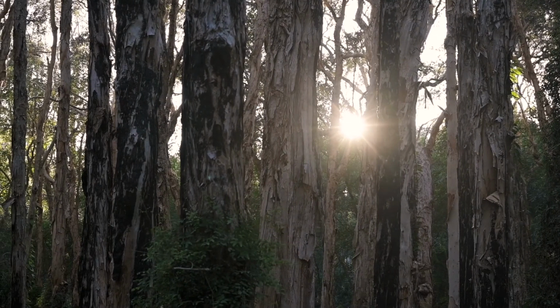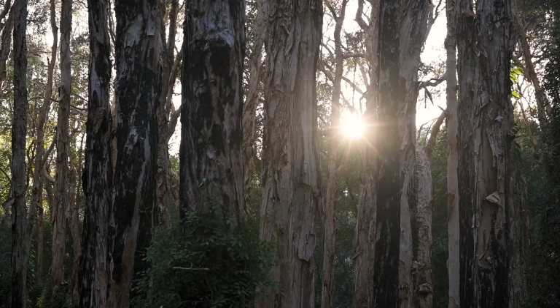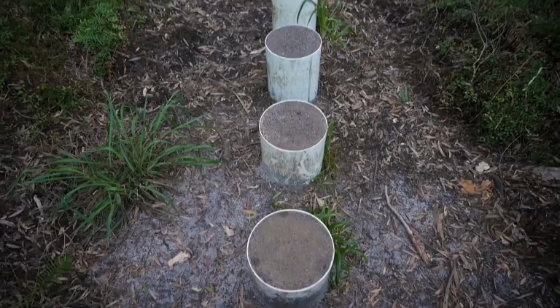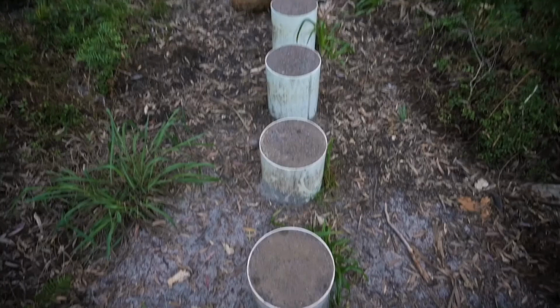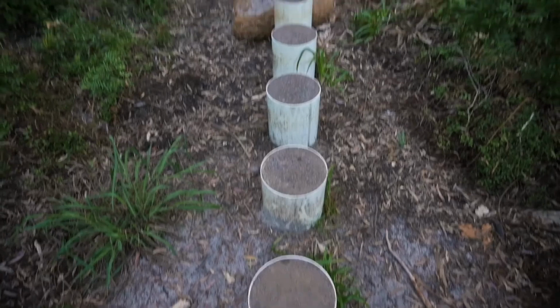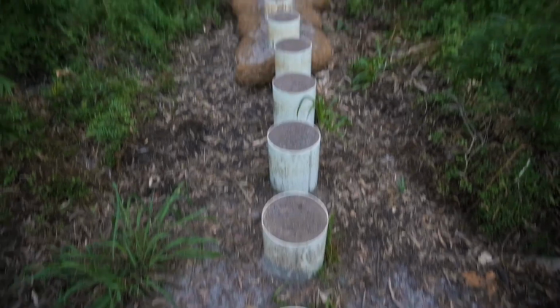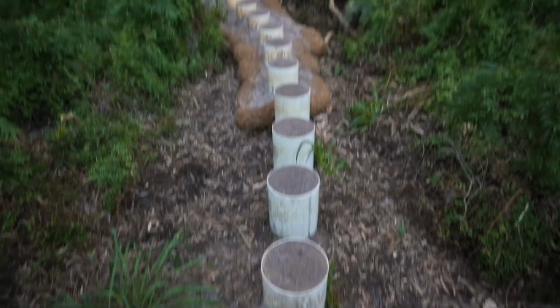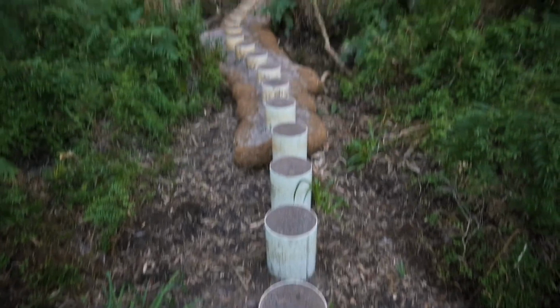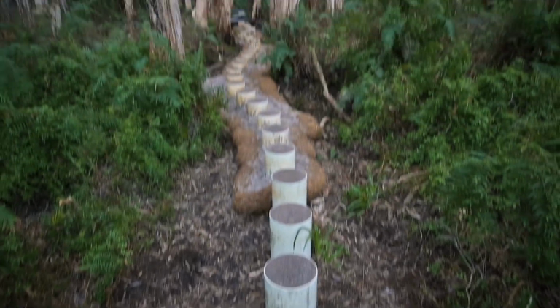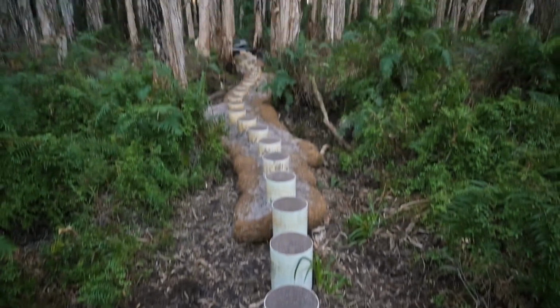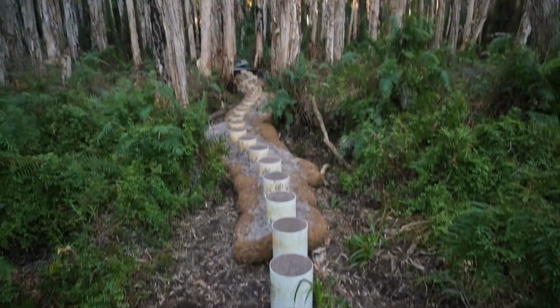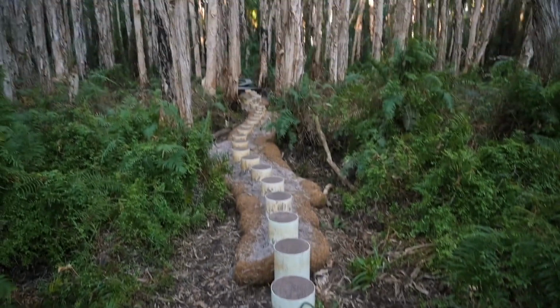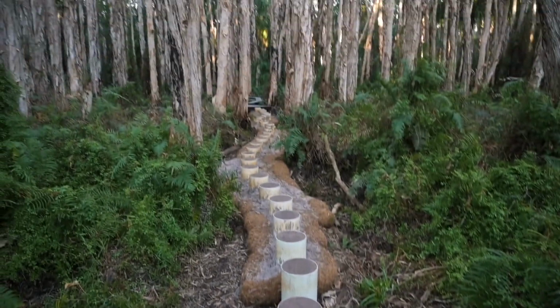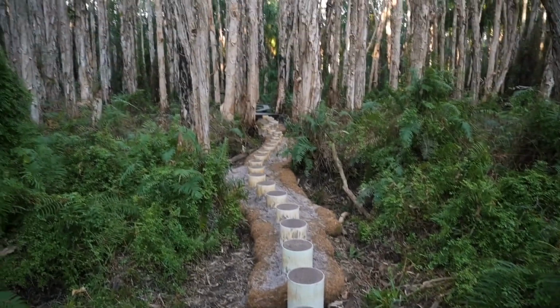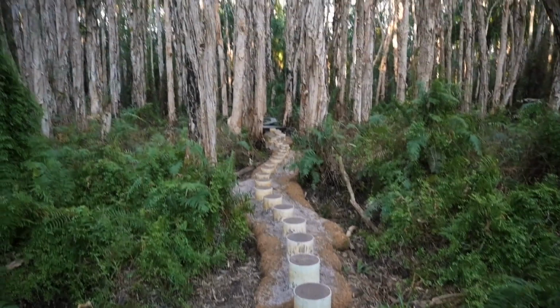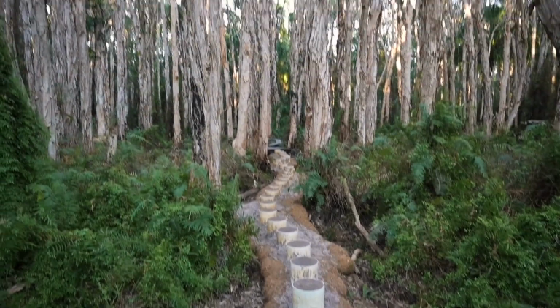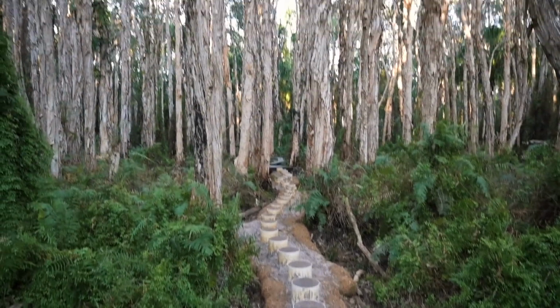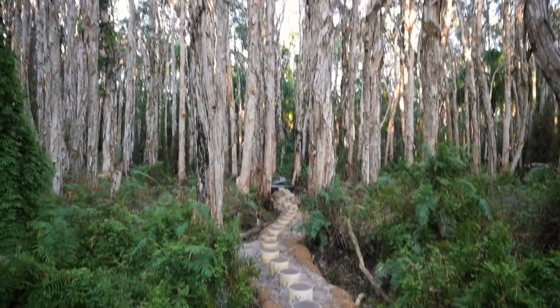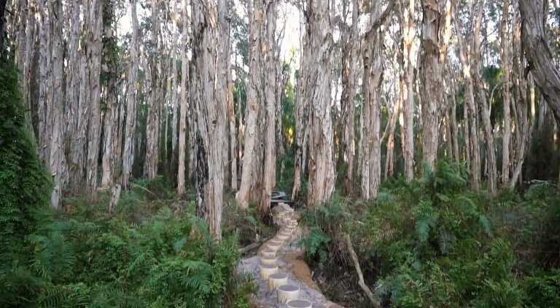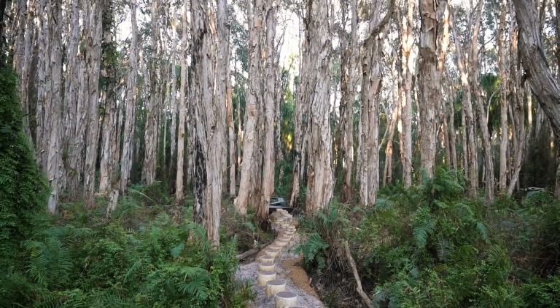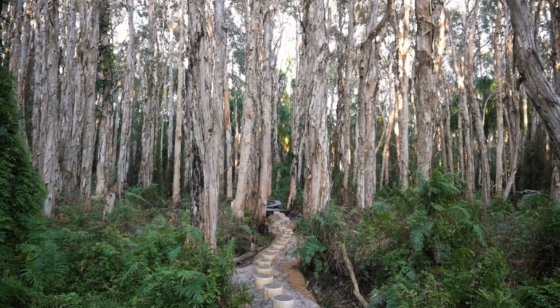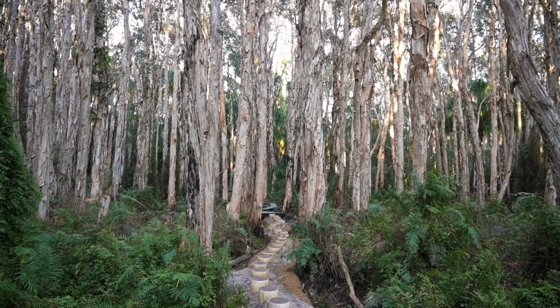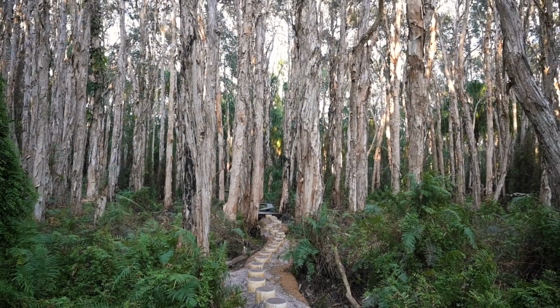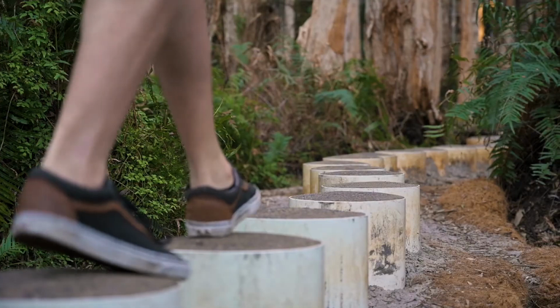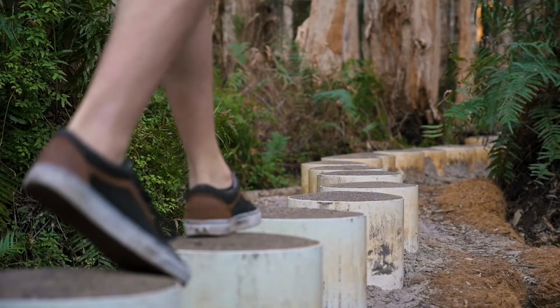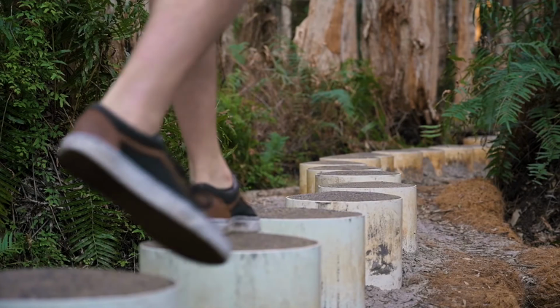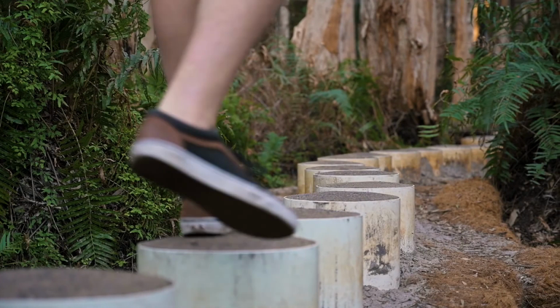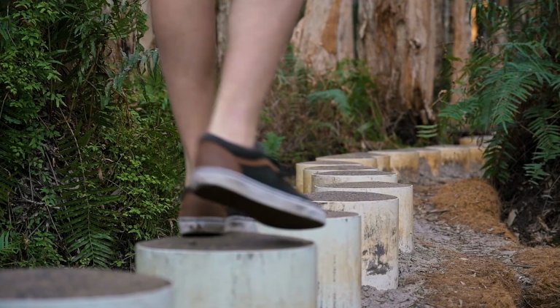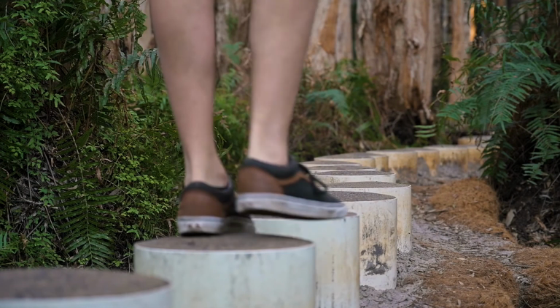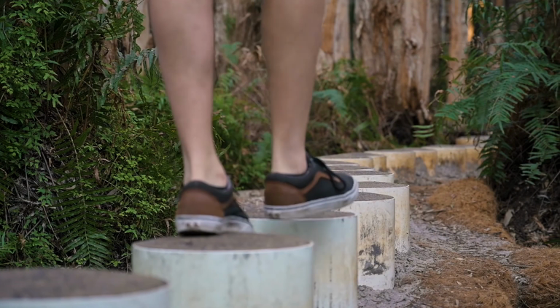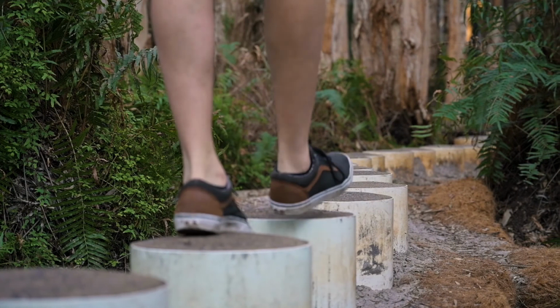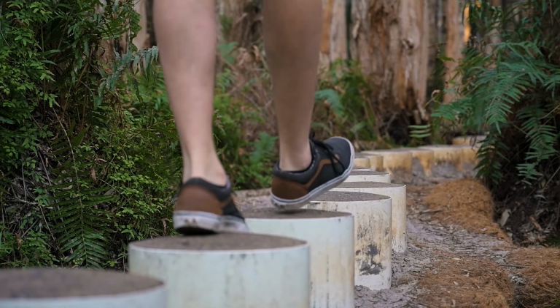We've got these little concrete stepping stones all on the way right into the Paperbark Forest there - how cool.